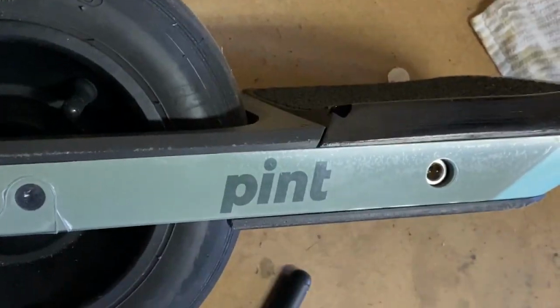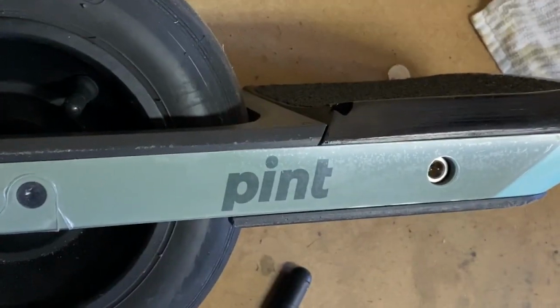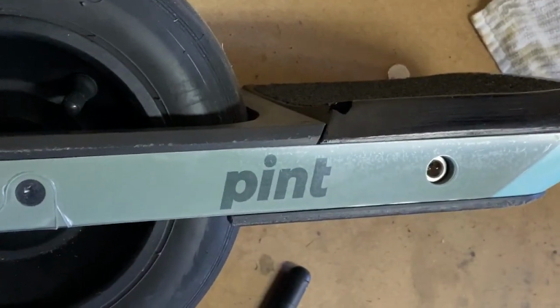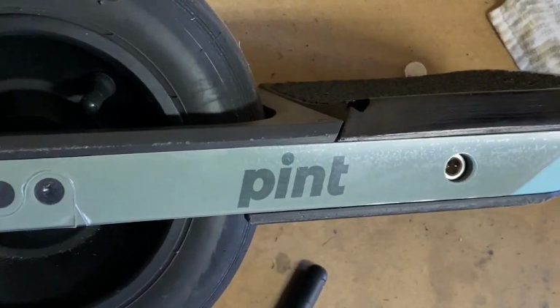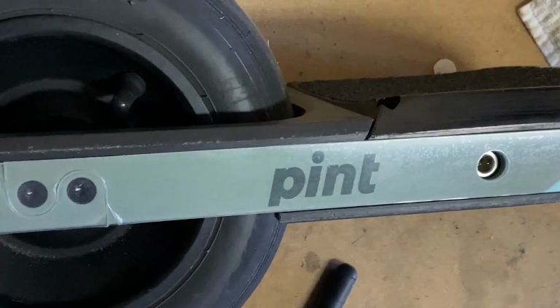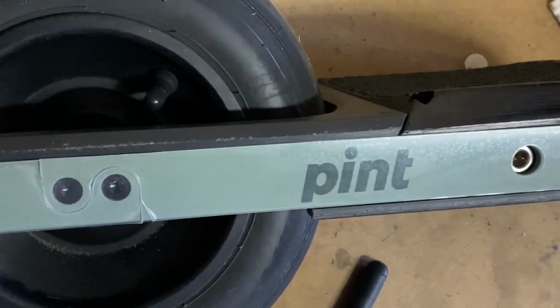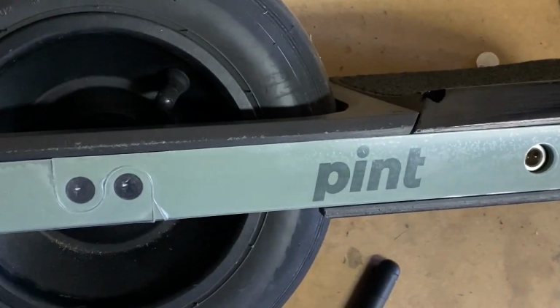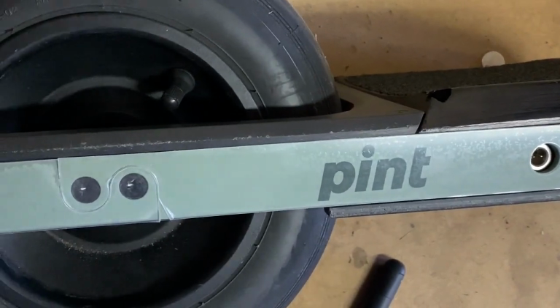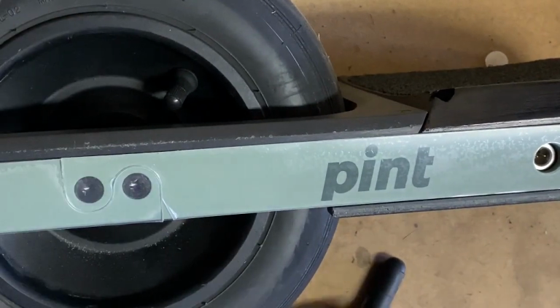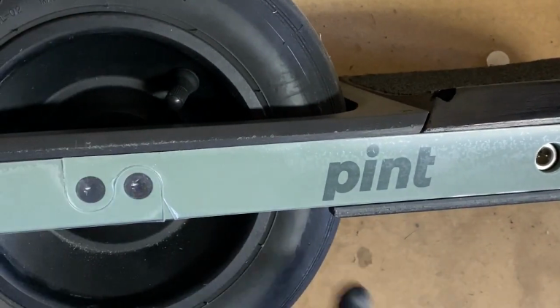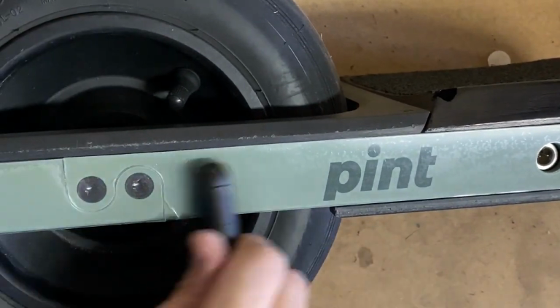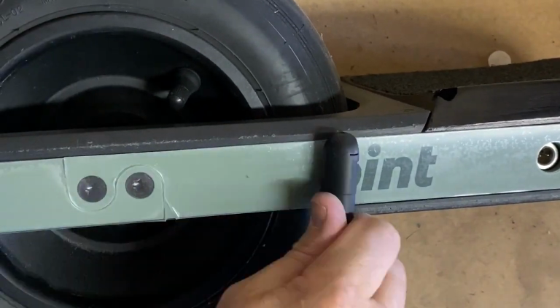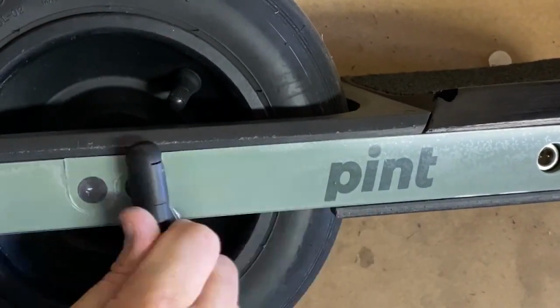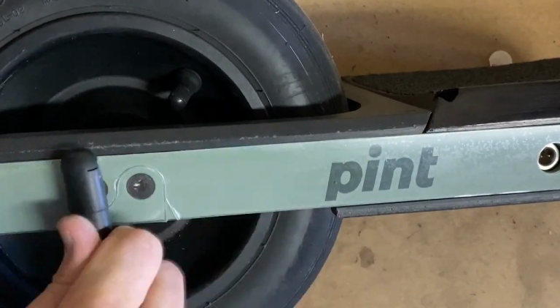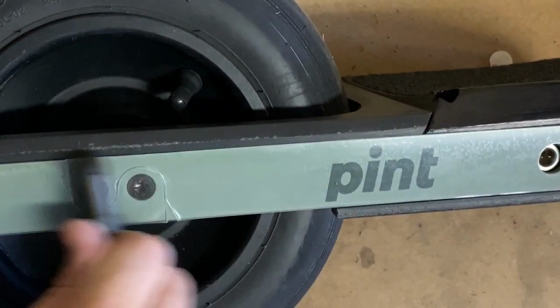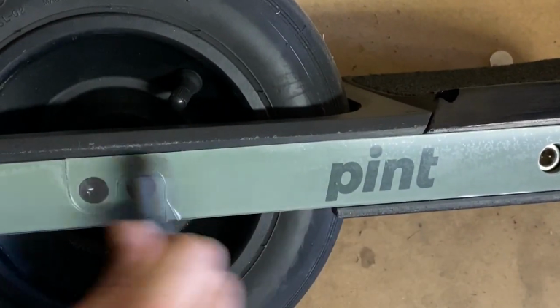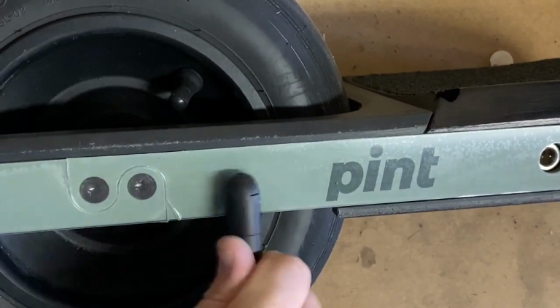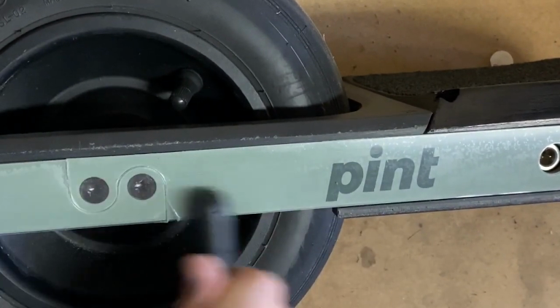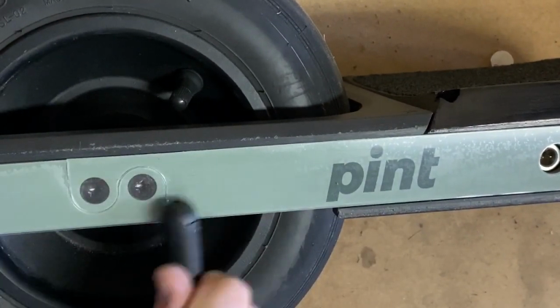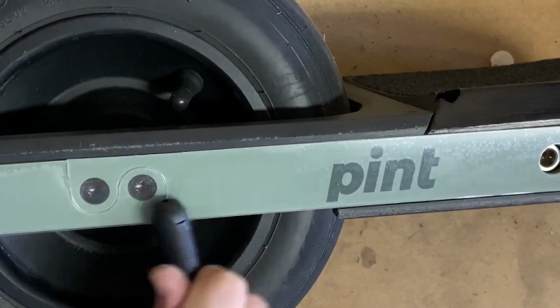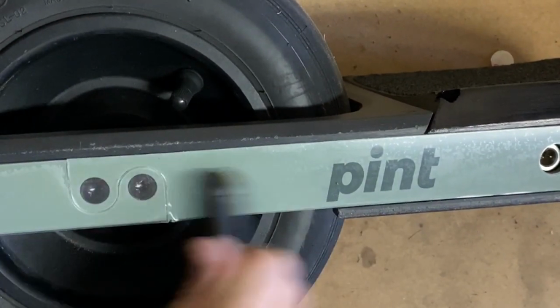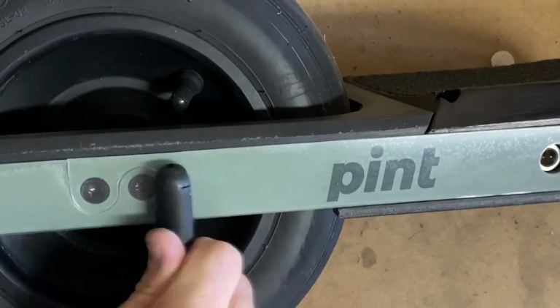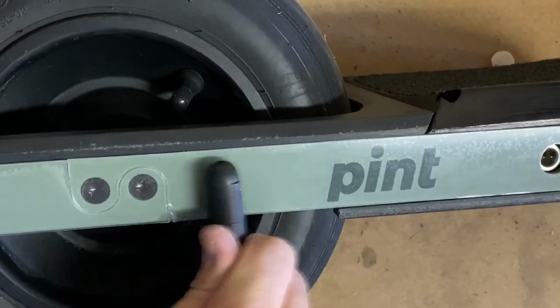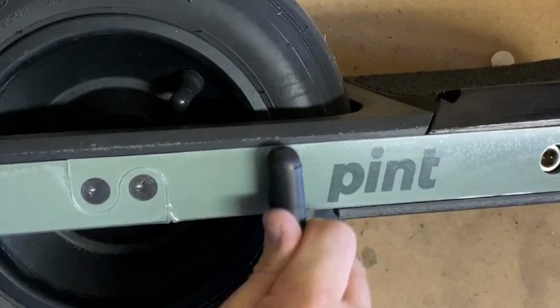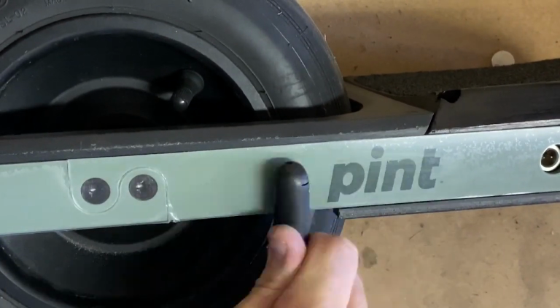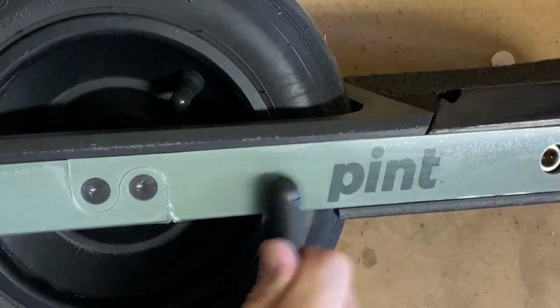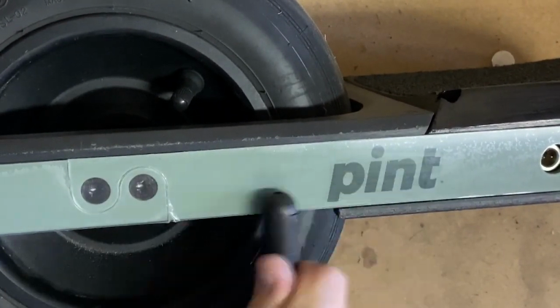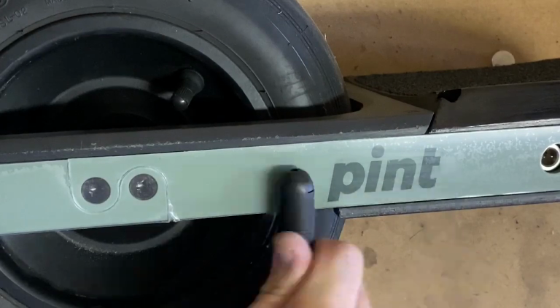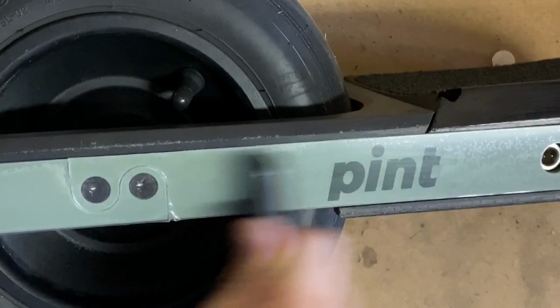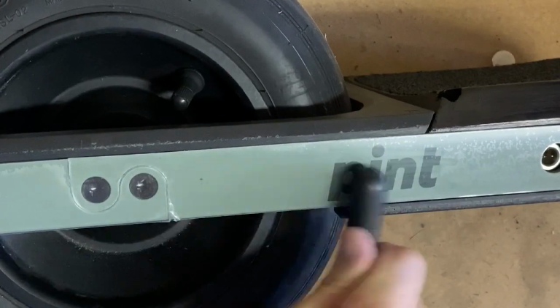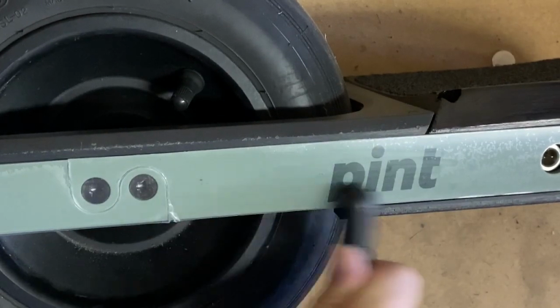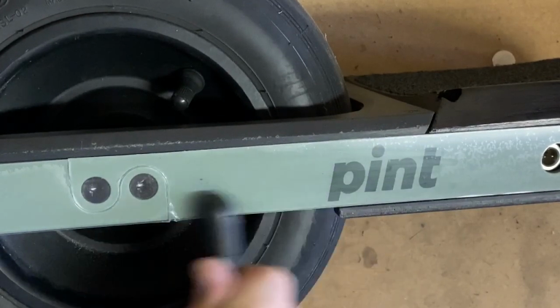Now before I peel off the plastic film on the rail guards, I'm going to use something with a hard edge to get rid of any air bubbles or inconsistencies.